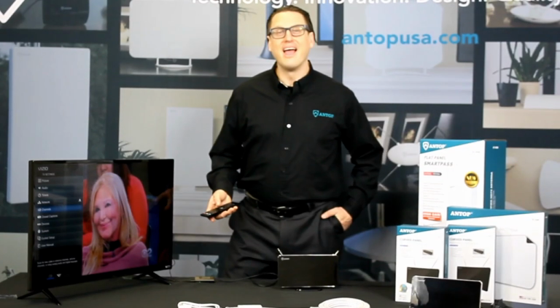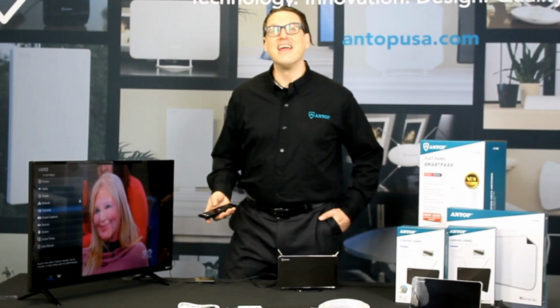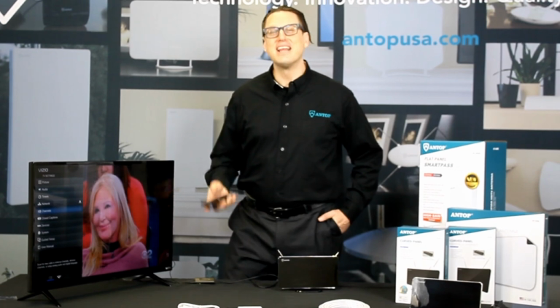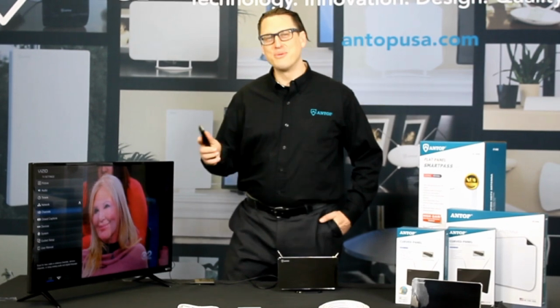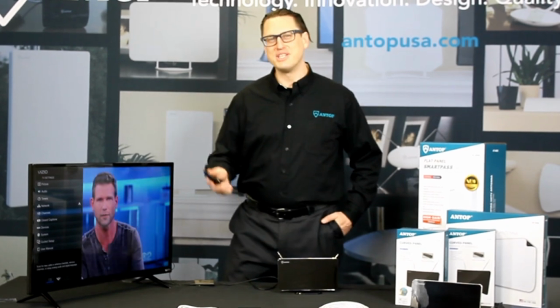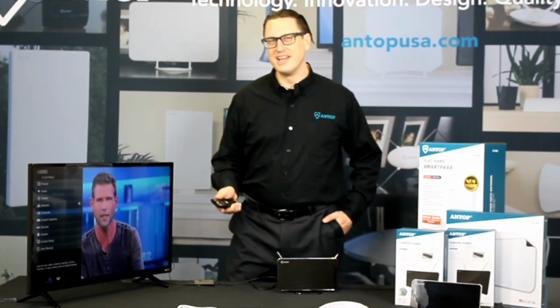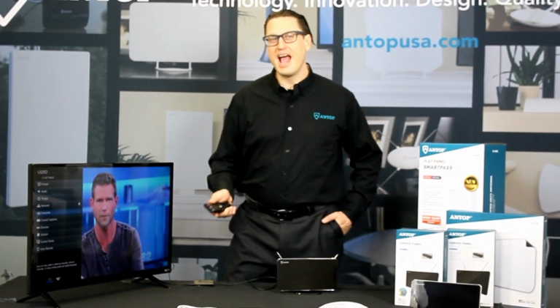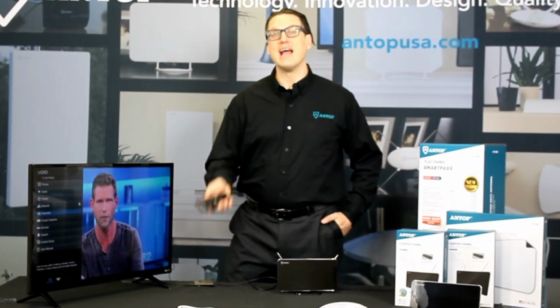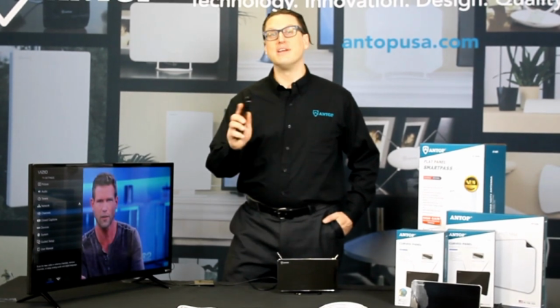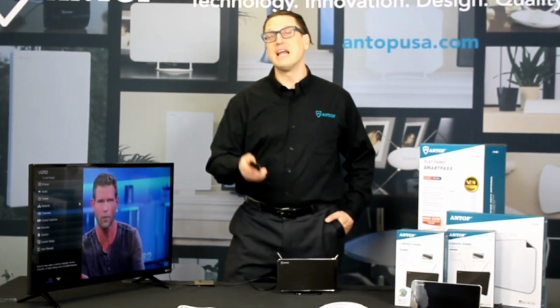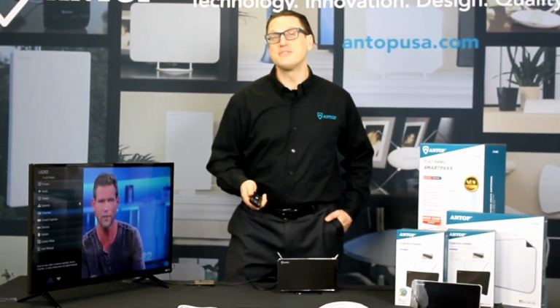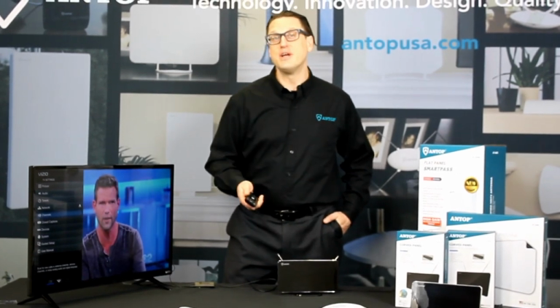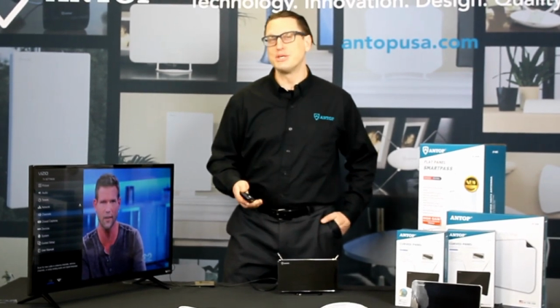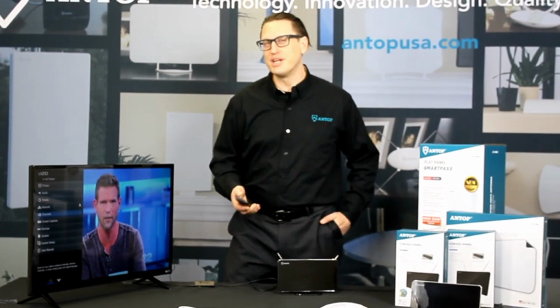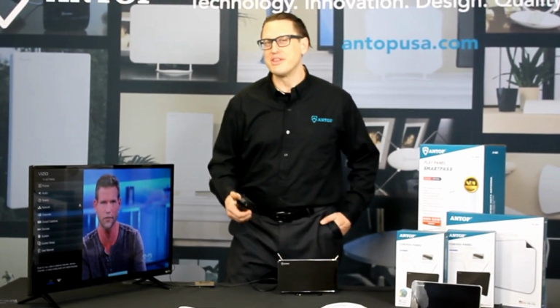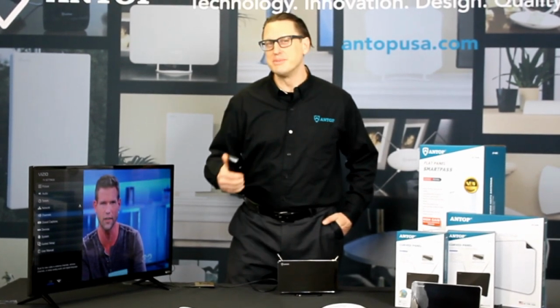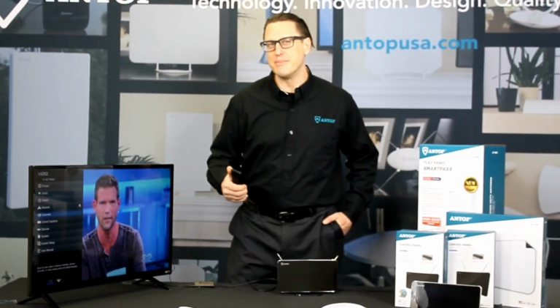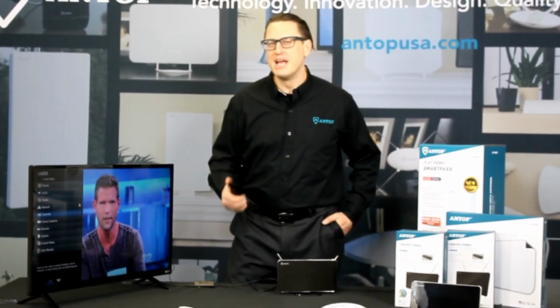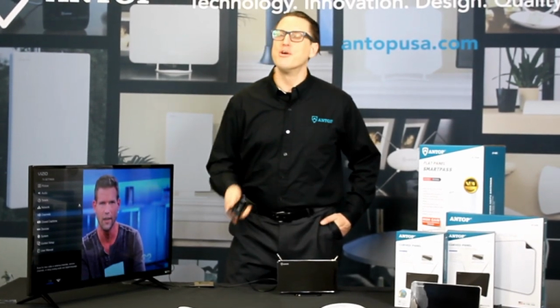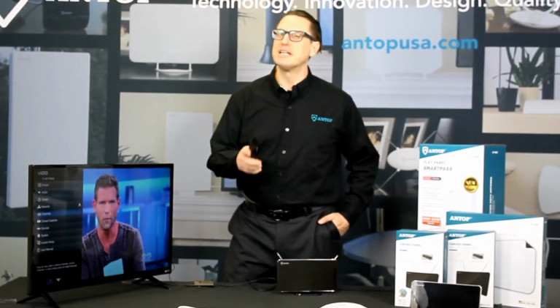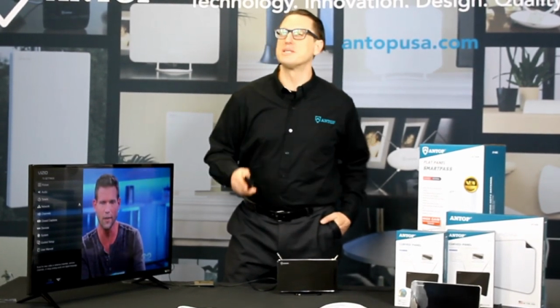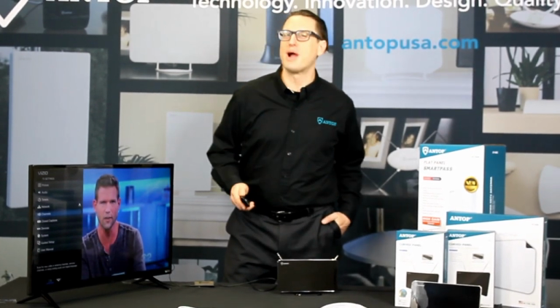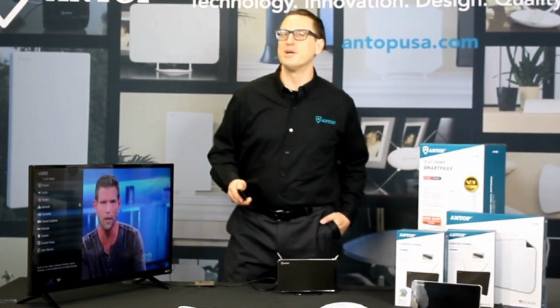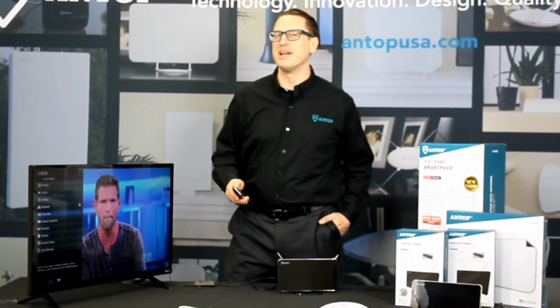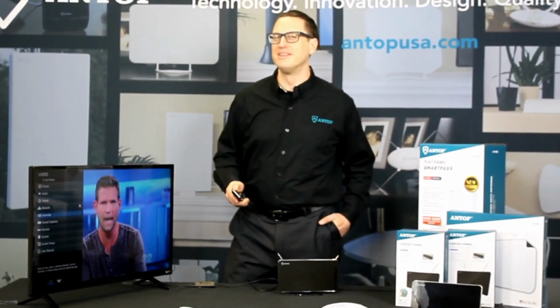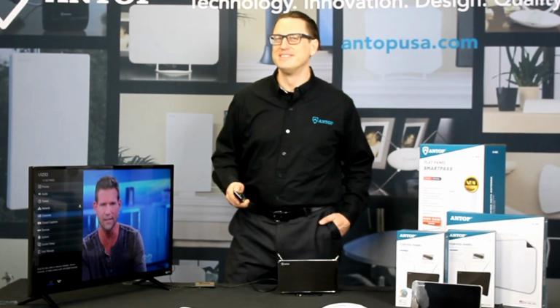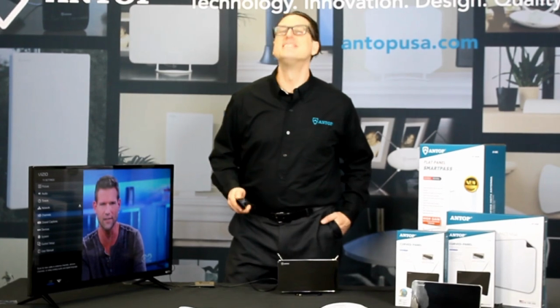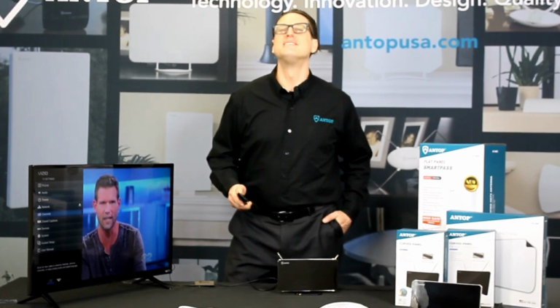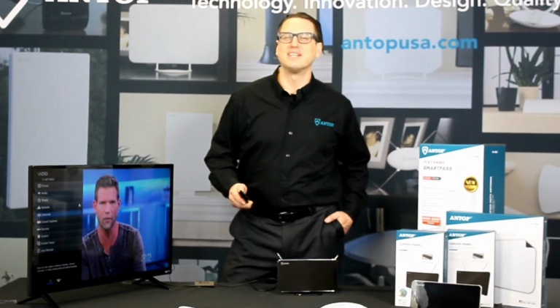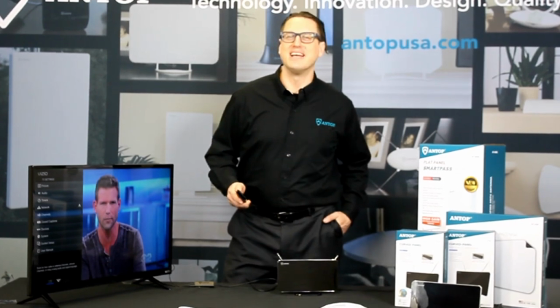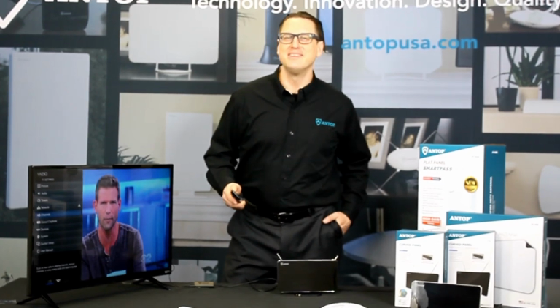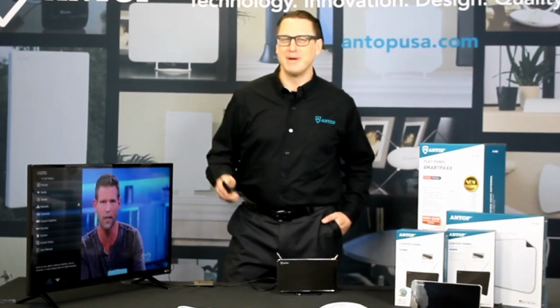Hey, thanks for watching, and if you like this video, make sure you give it a thumbs up, and don't forget to subscribe to our channel. Talk to you later. Bye.